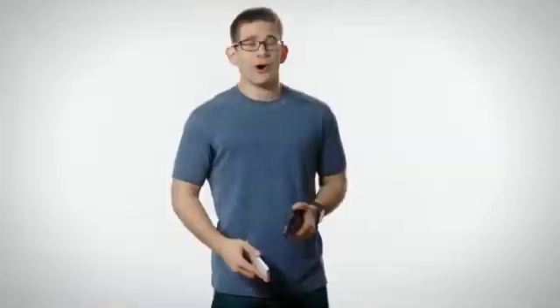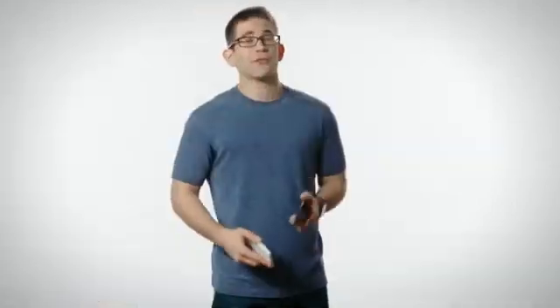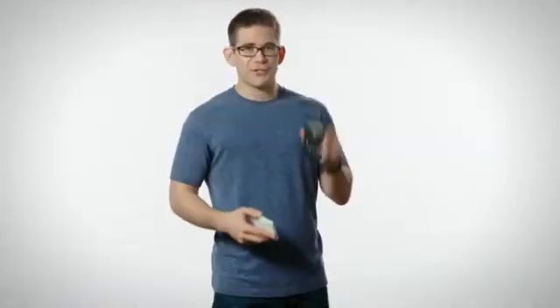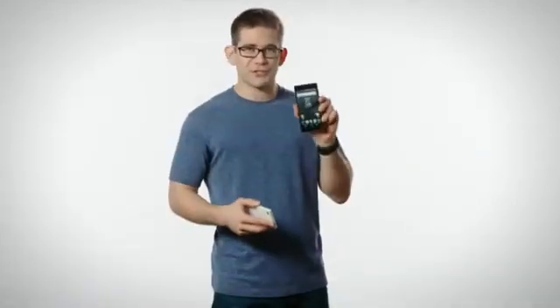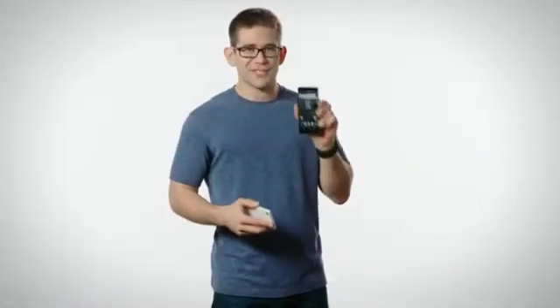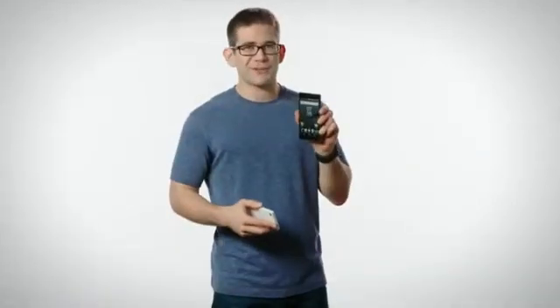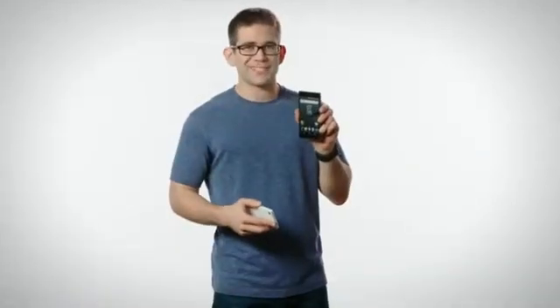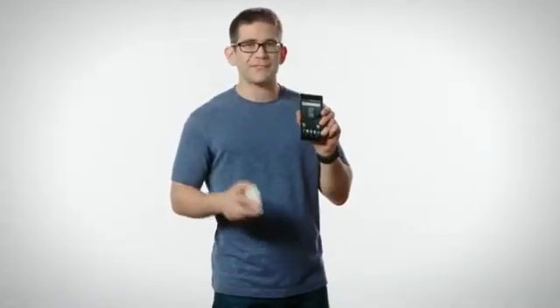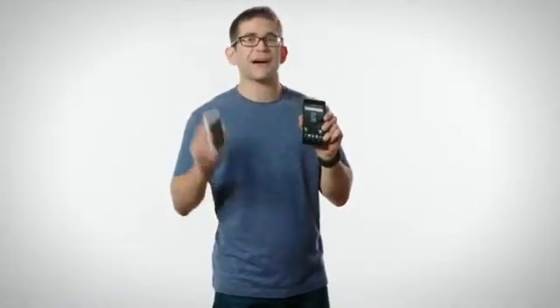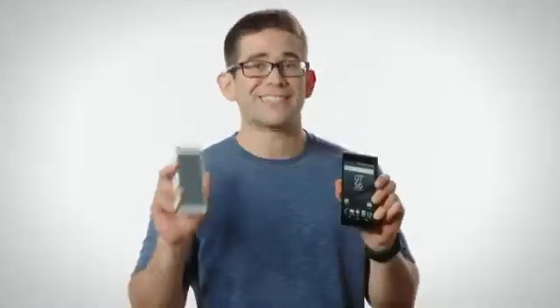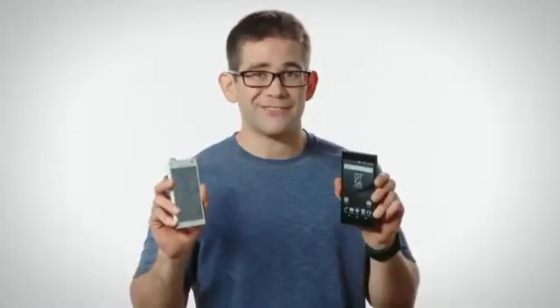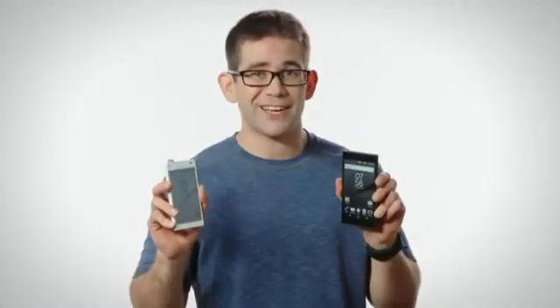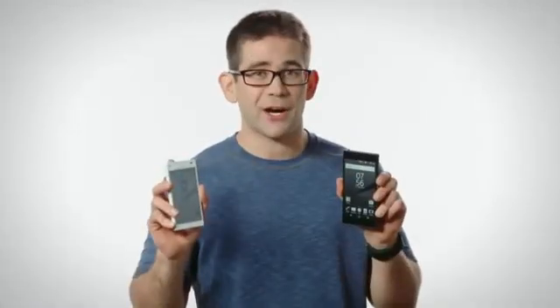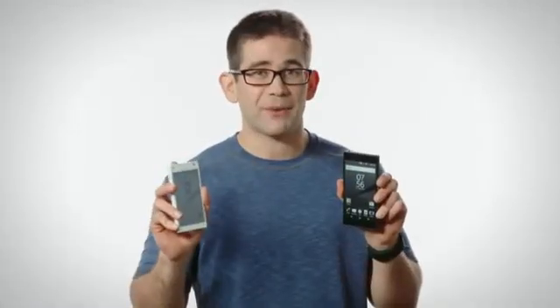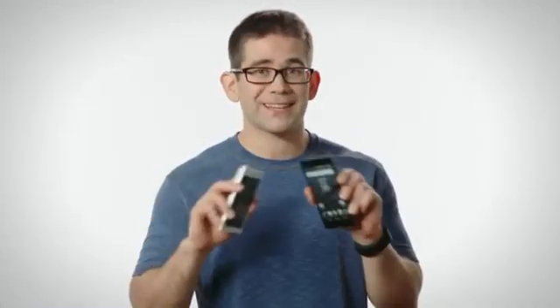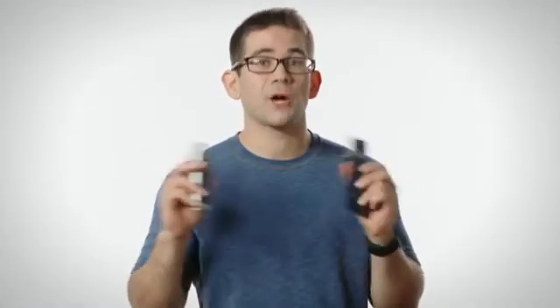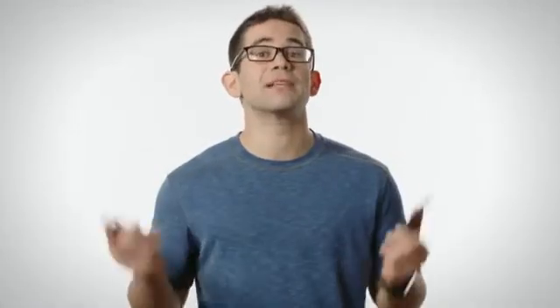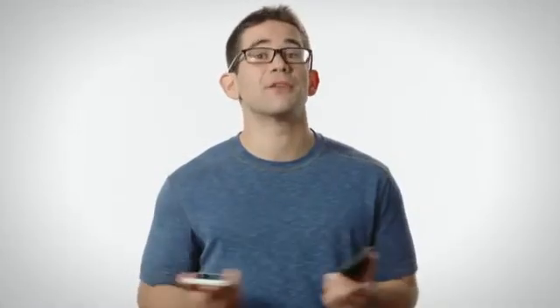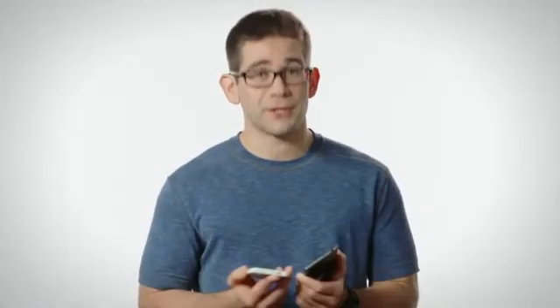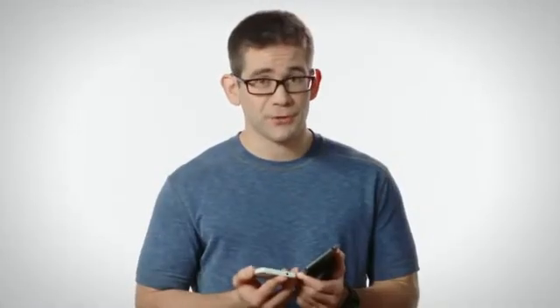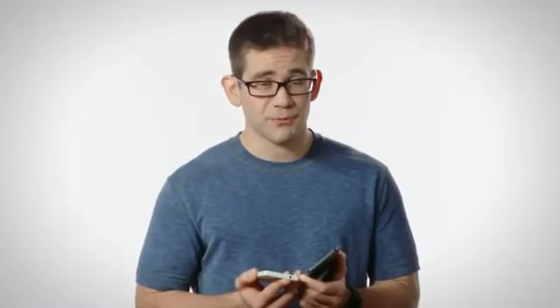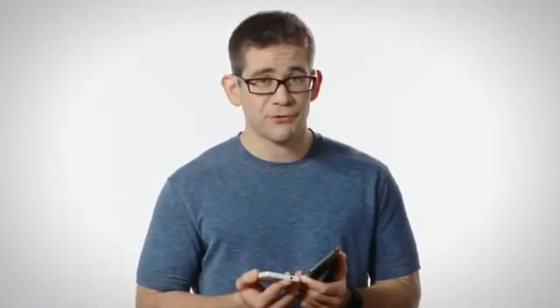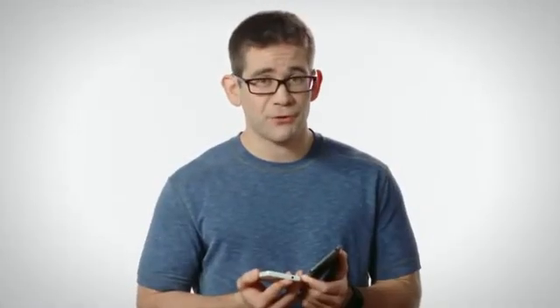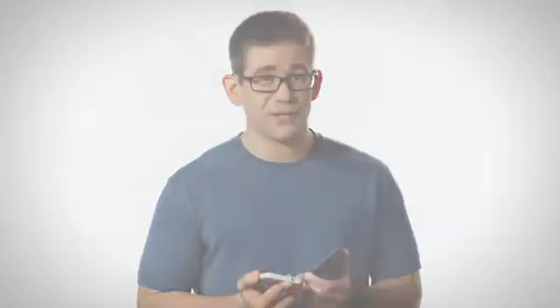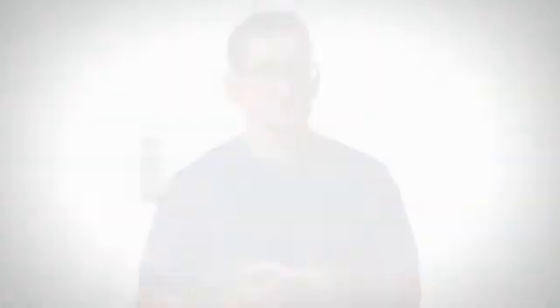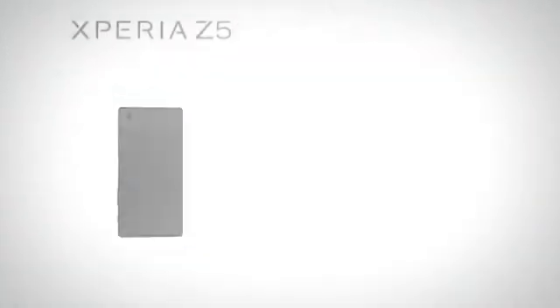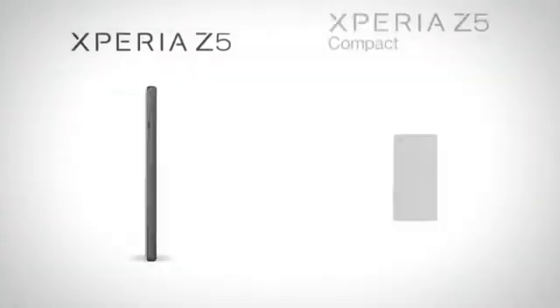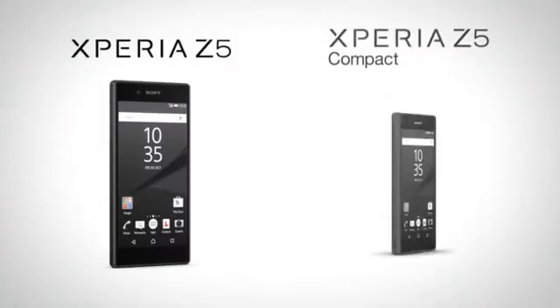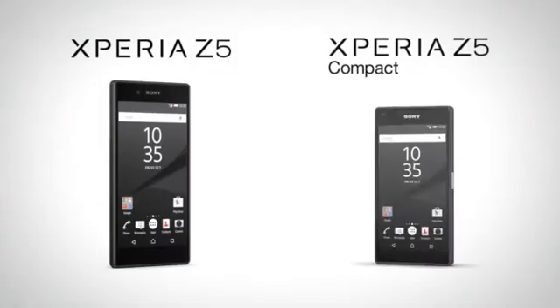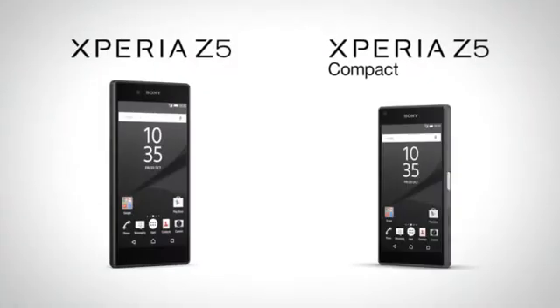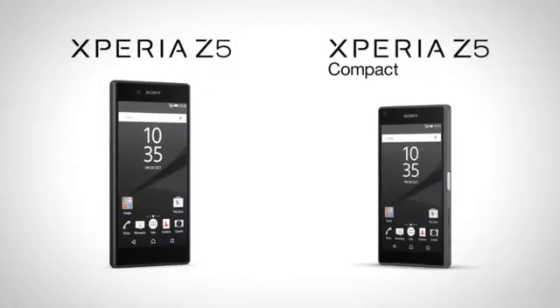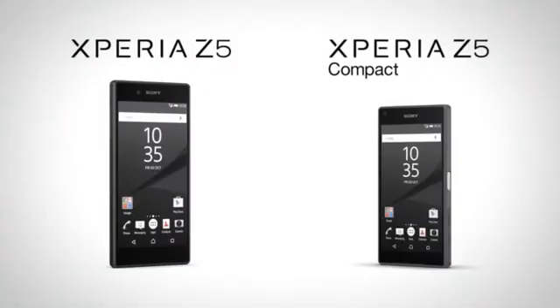All of the features in the Xperia Z5 and Z5 Compact come together into a smartphone that is just the right fit for your lifestyle.